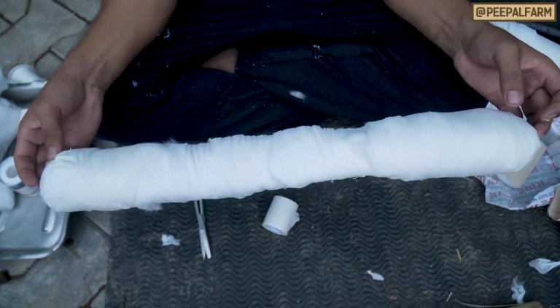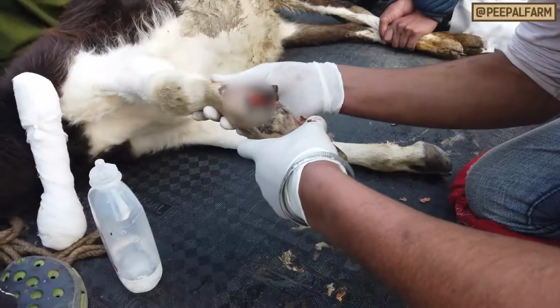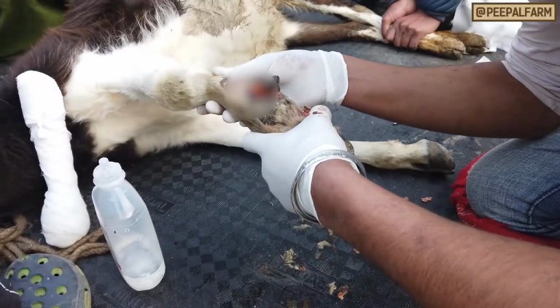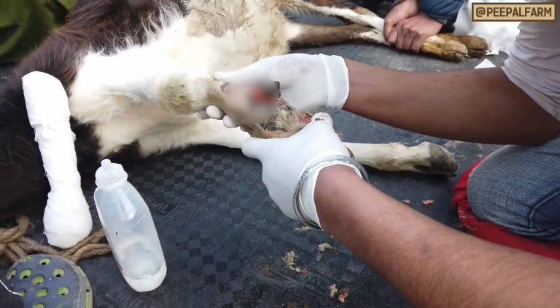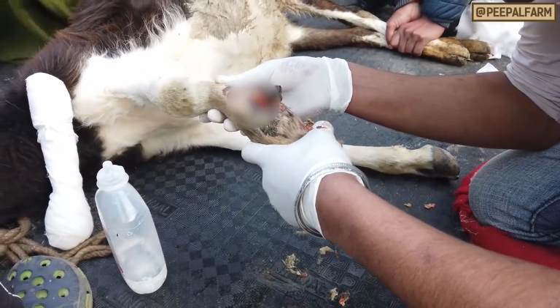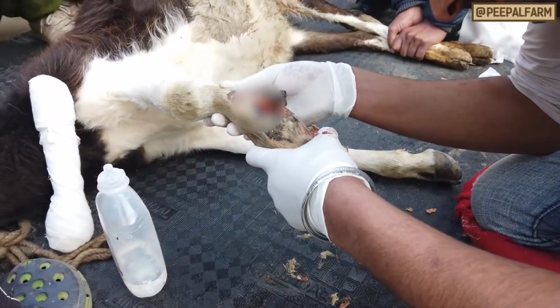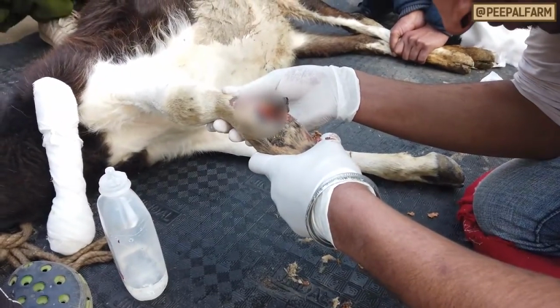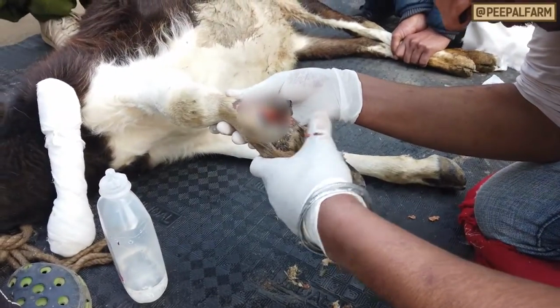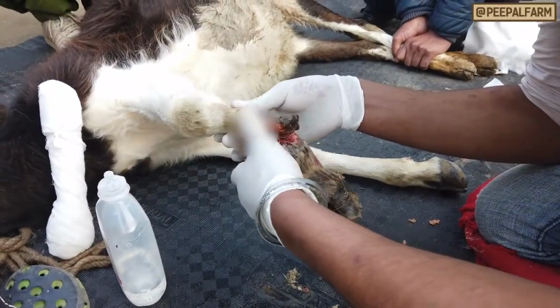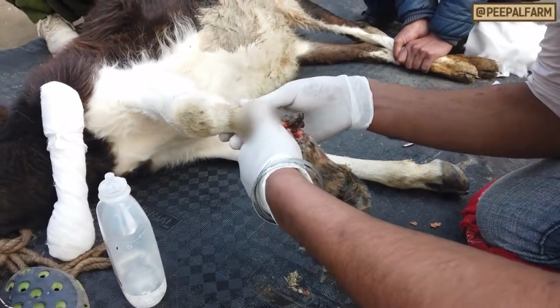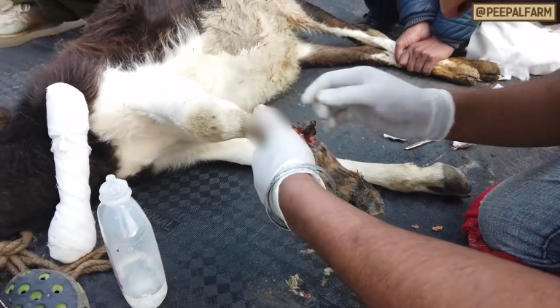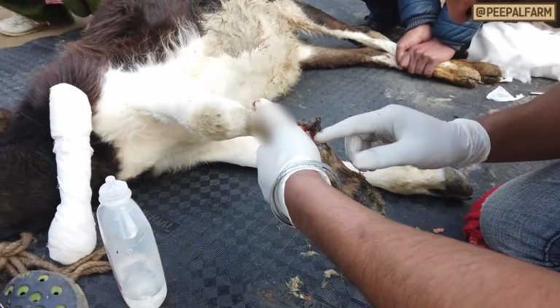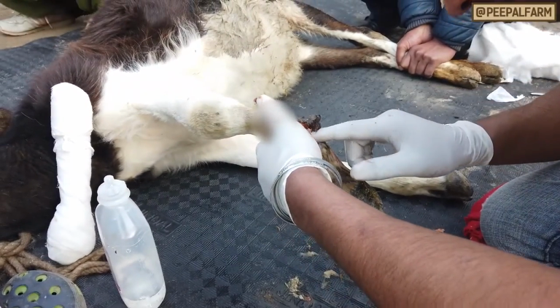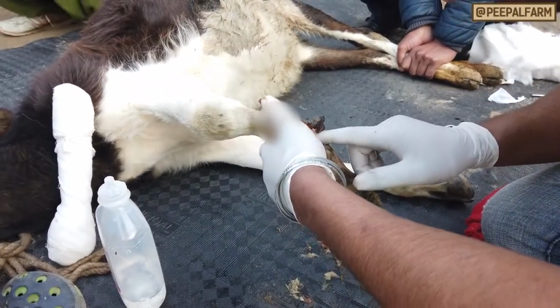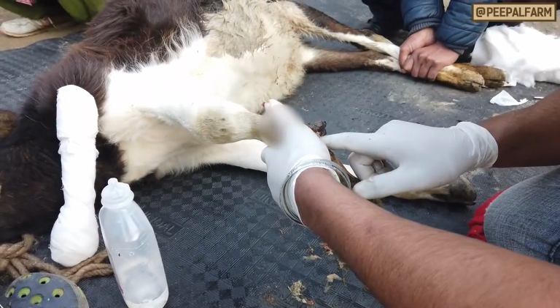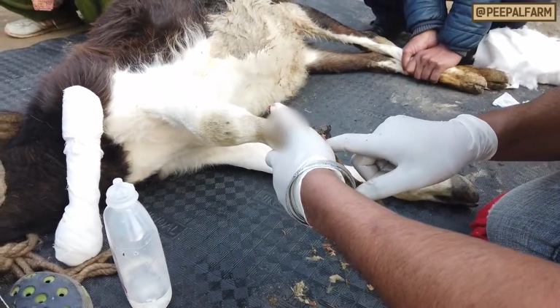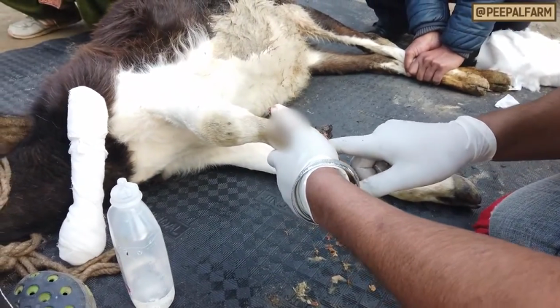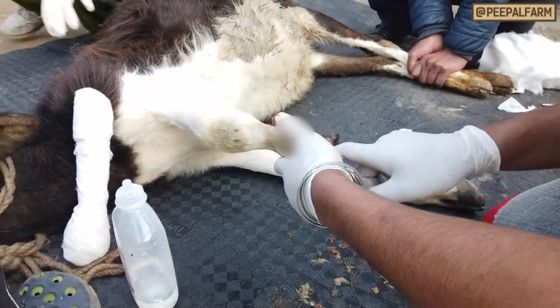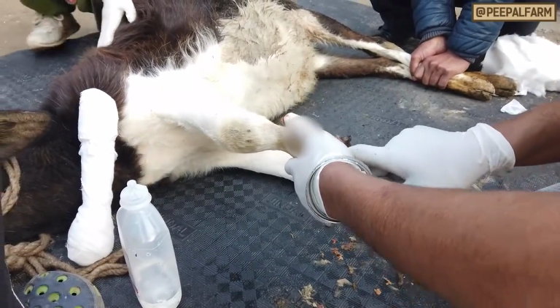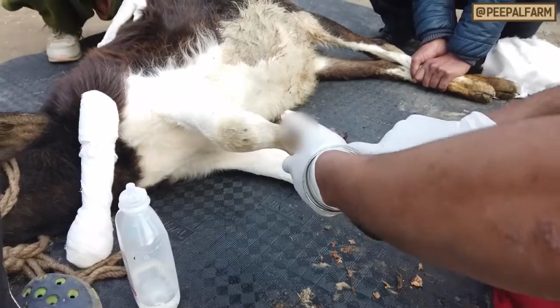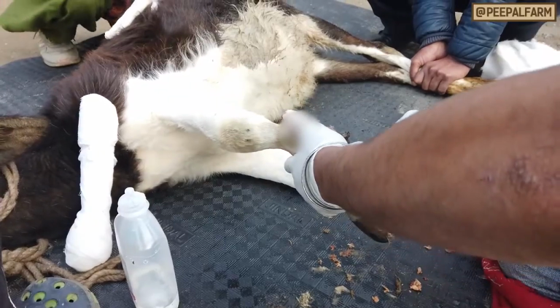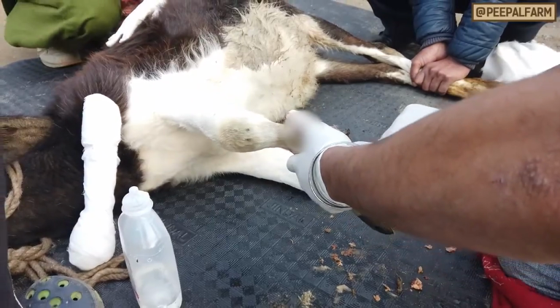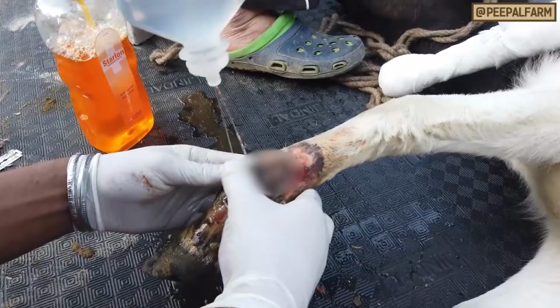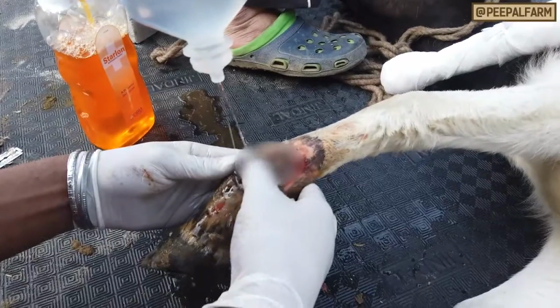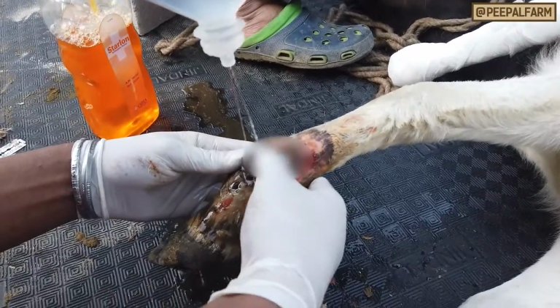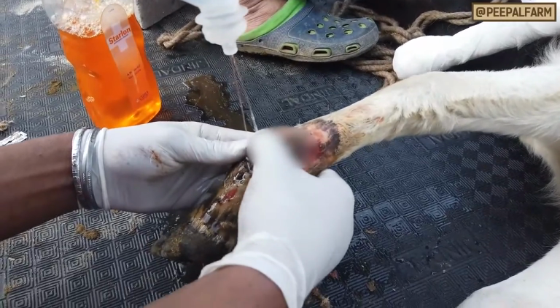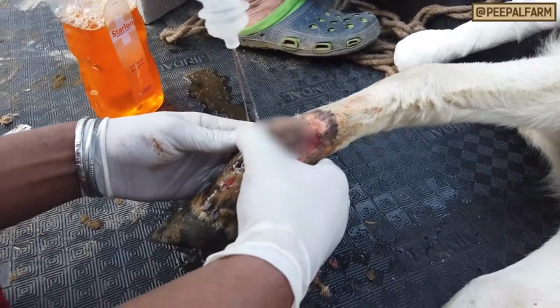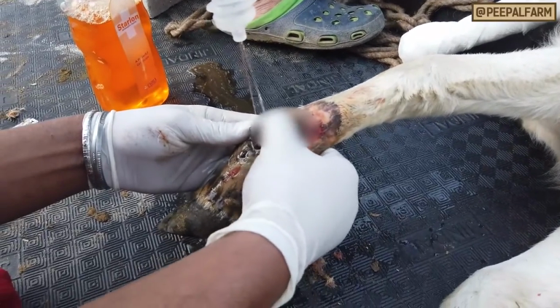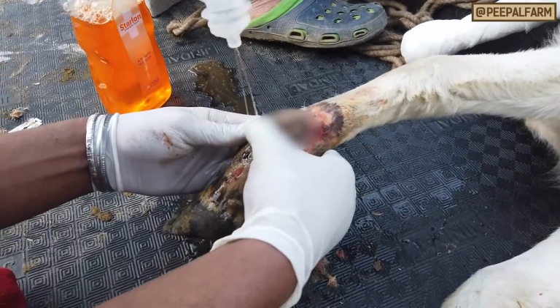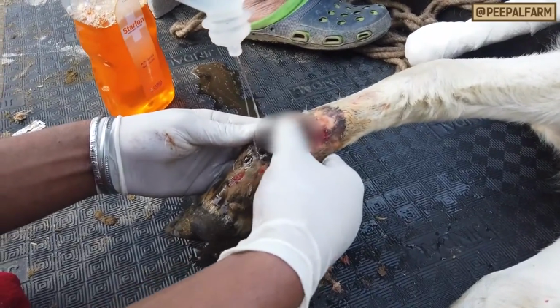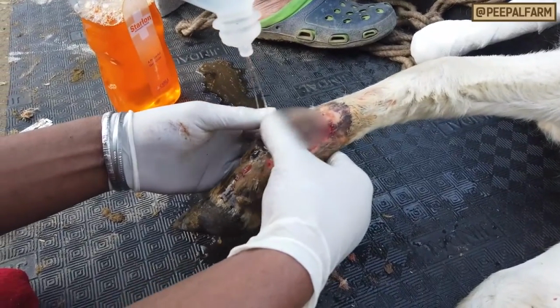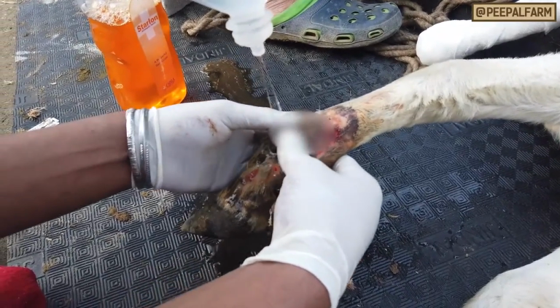Step 3: If the fracture is compound — meaning there's a wound and the bone is sticking out — clean the wound by flushing it with NS.